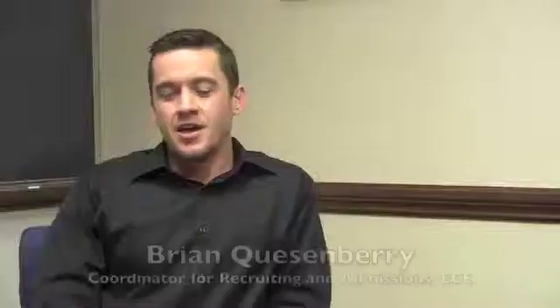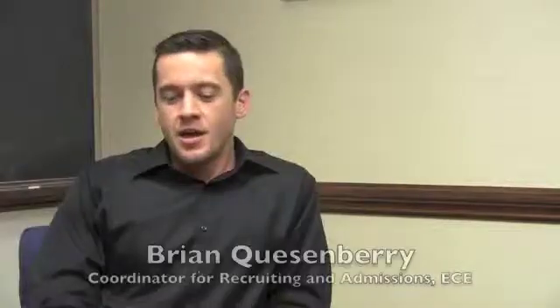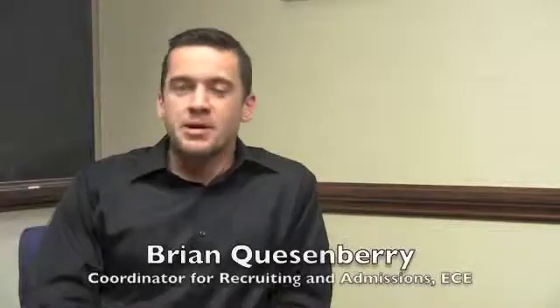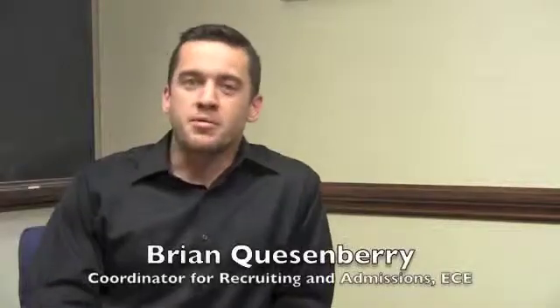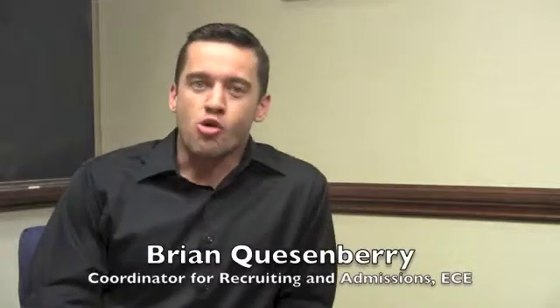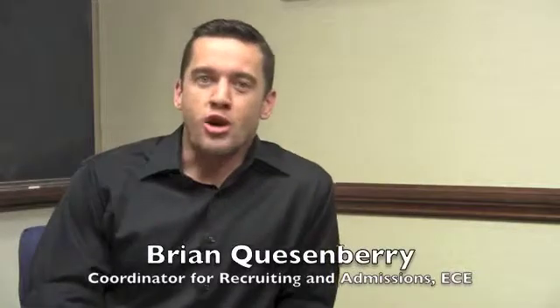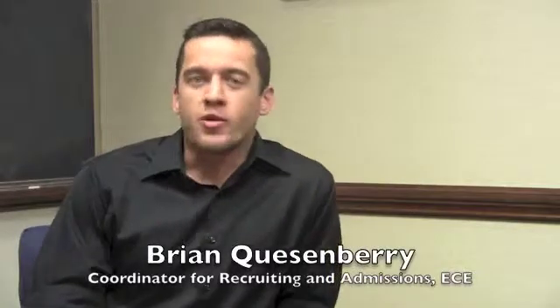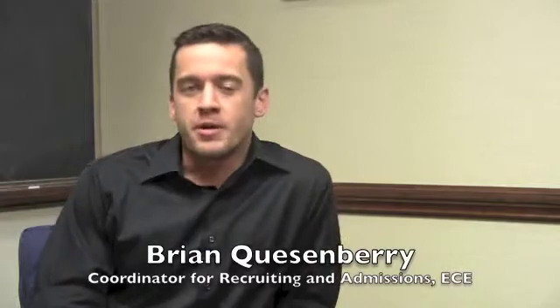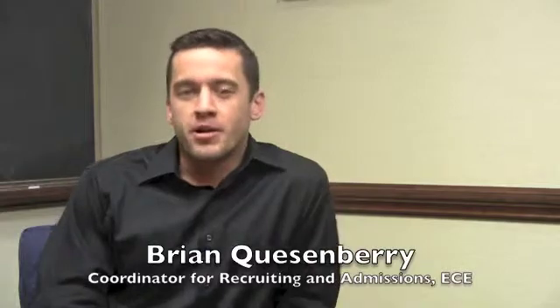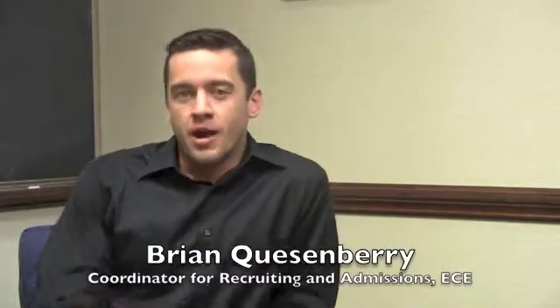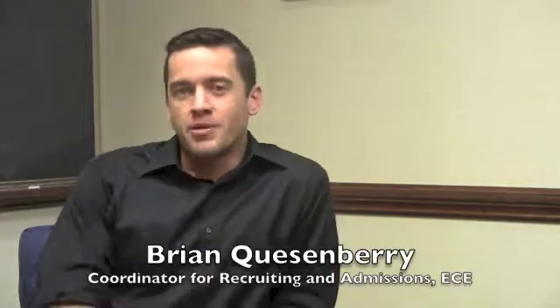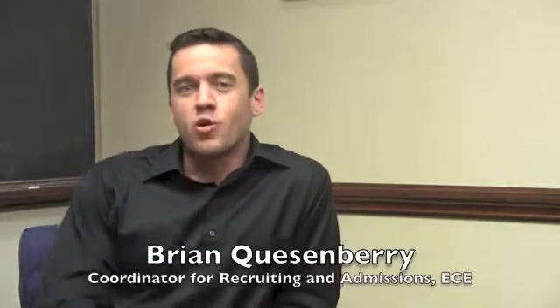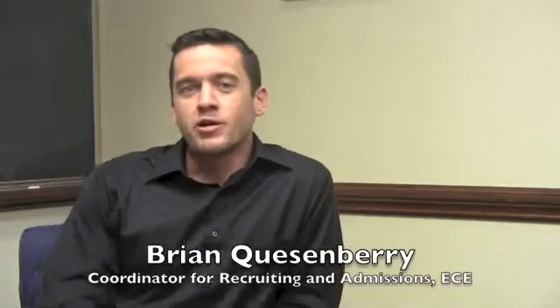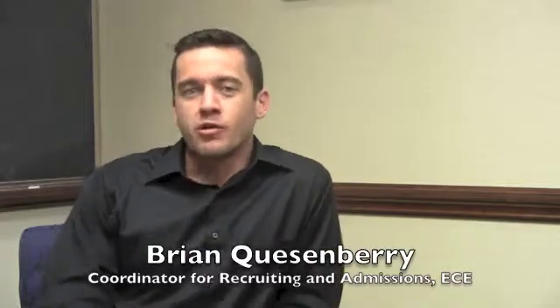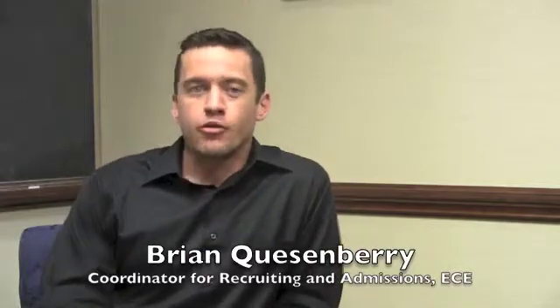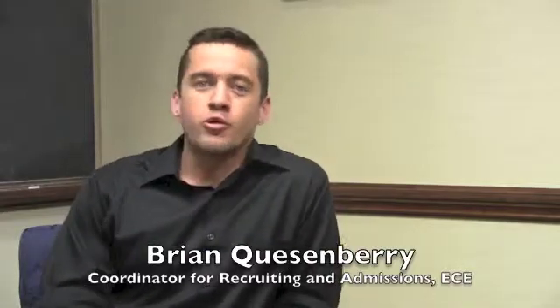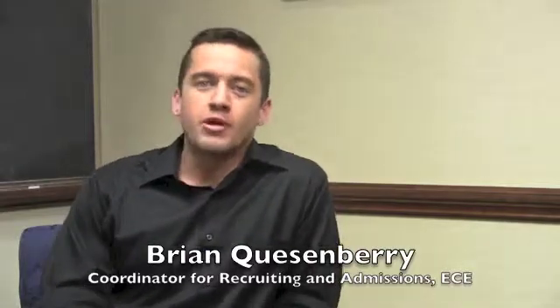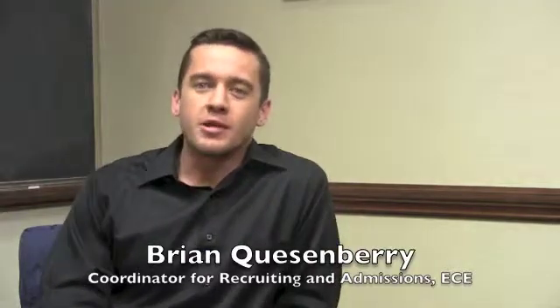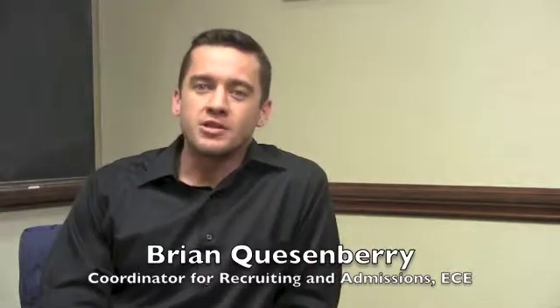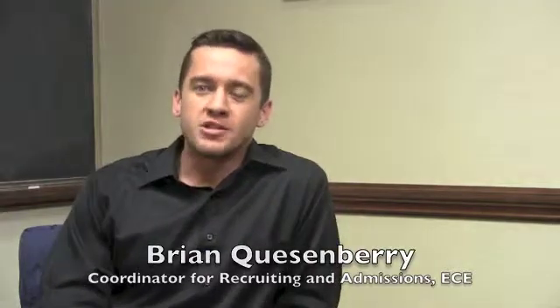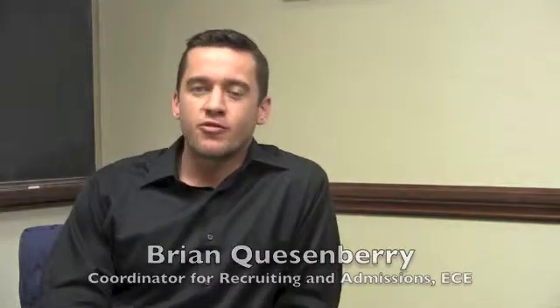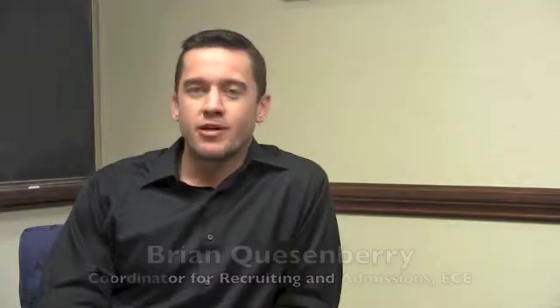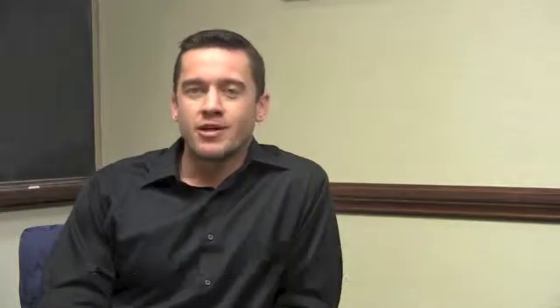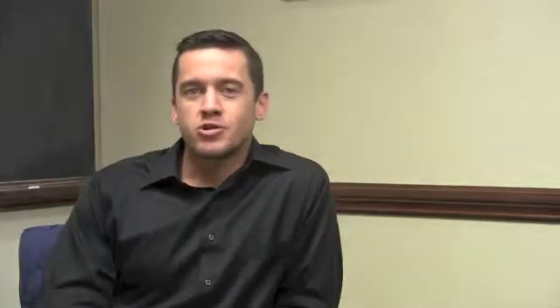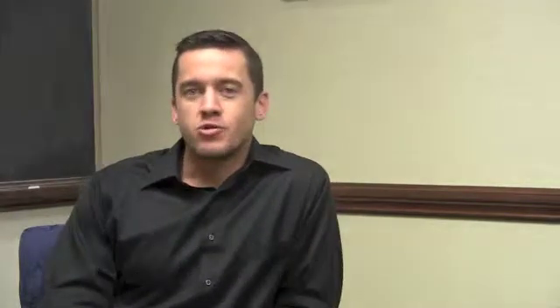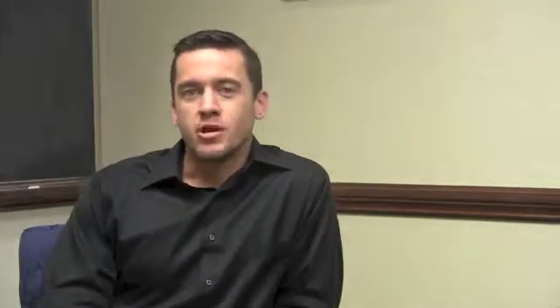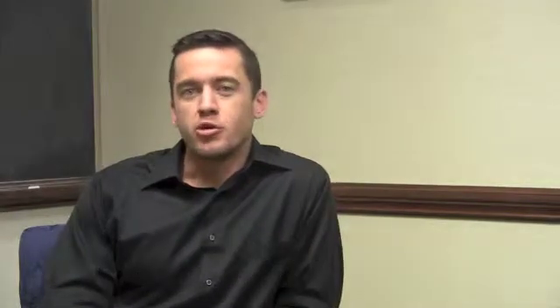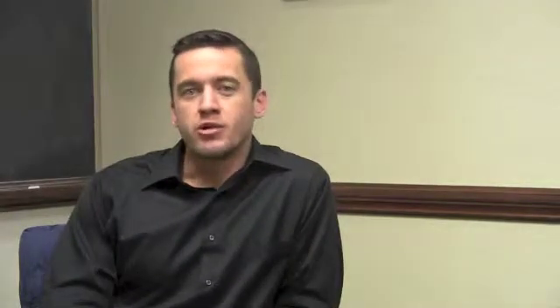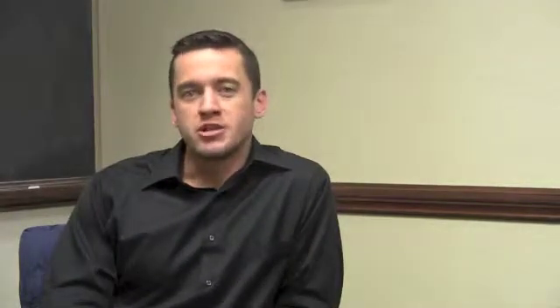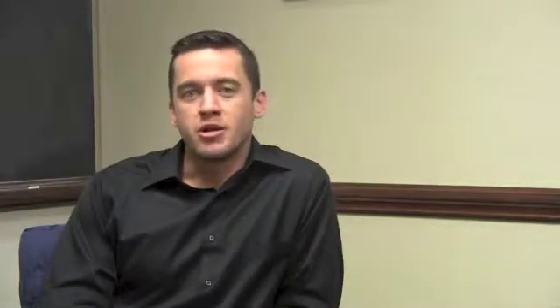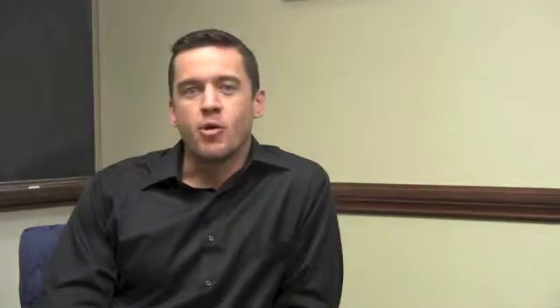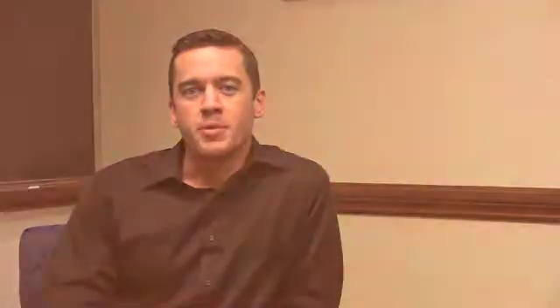My name is Brian Questamary. I am the coordinator of recruiting admissions for the electrical and computer engineering department.